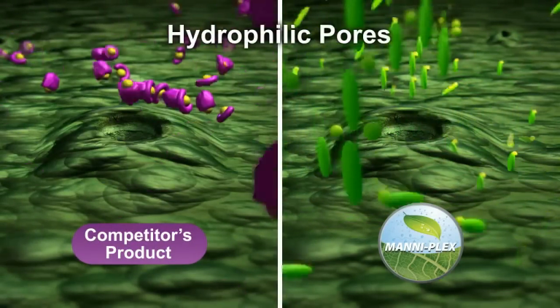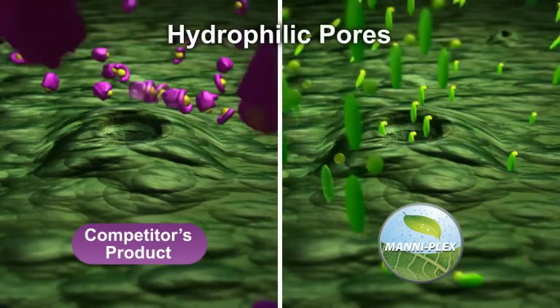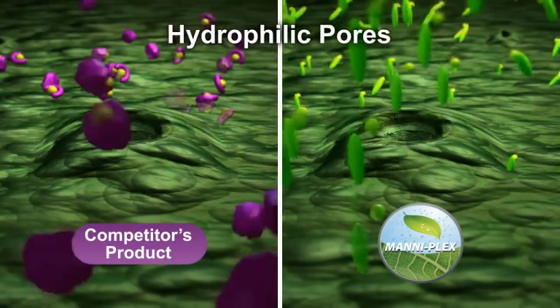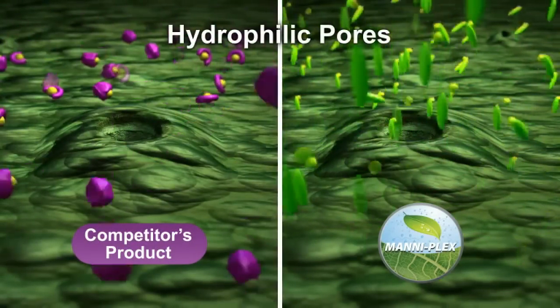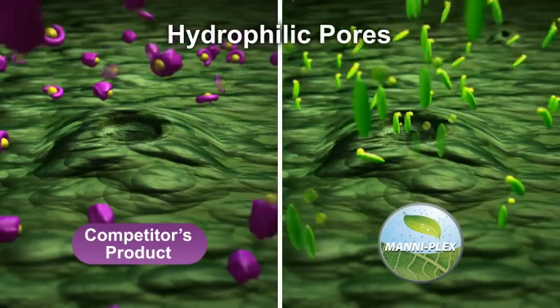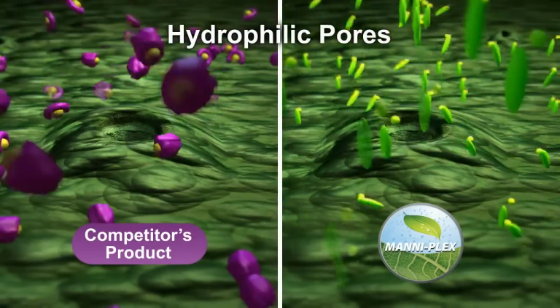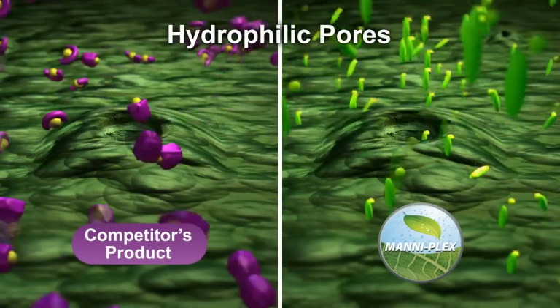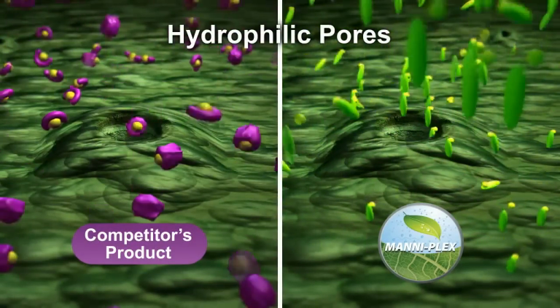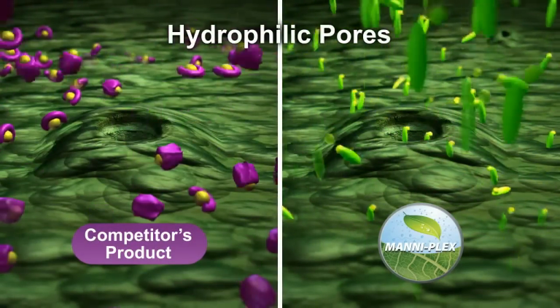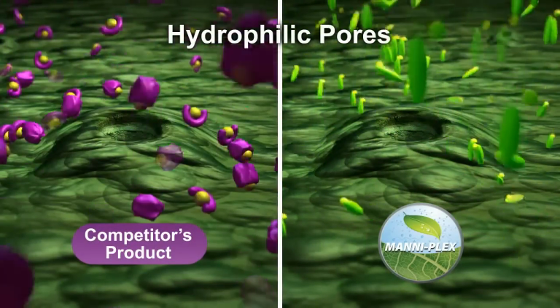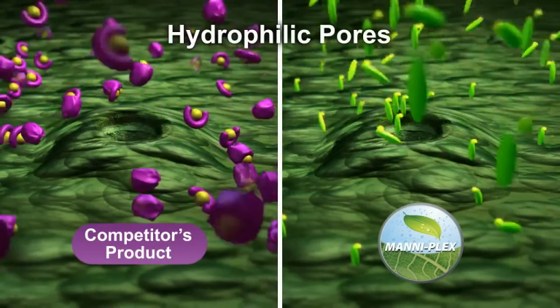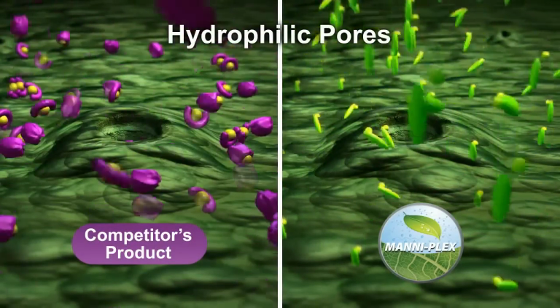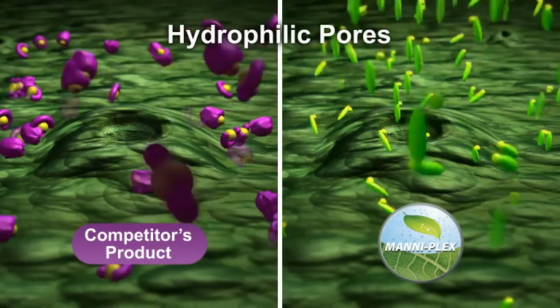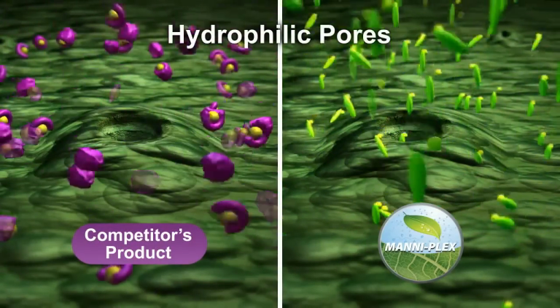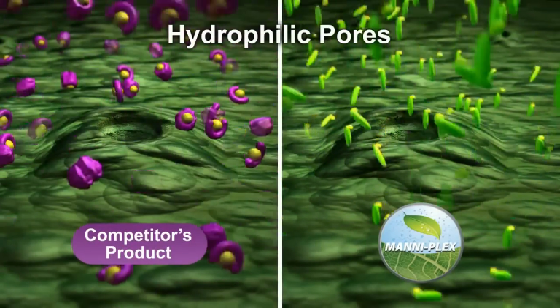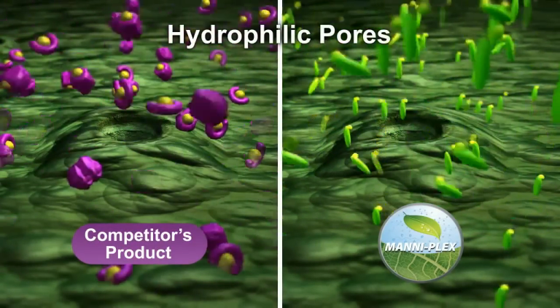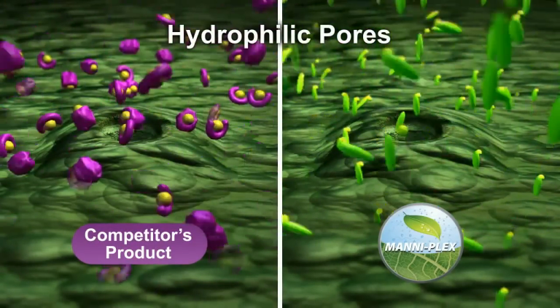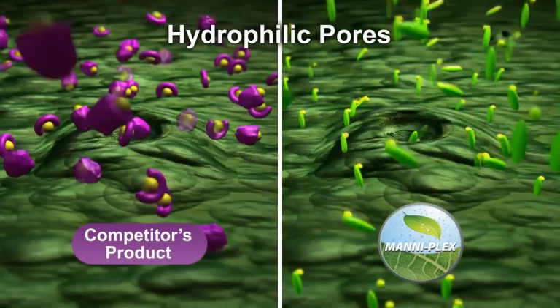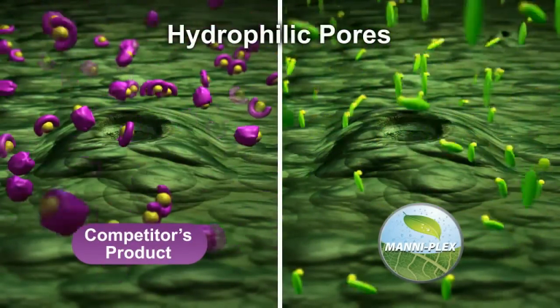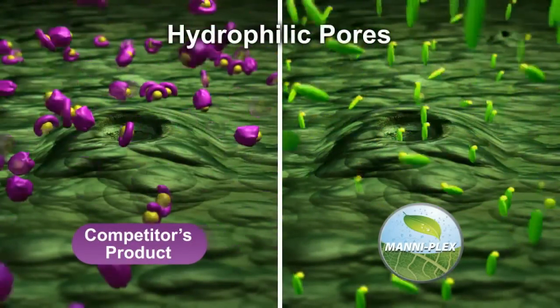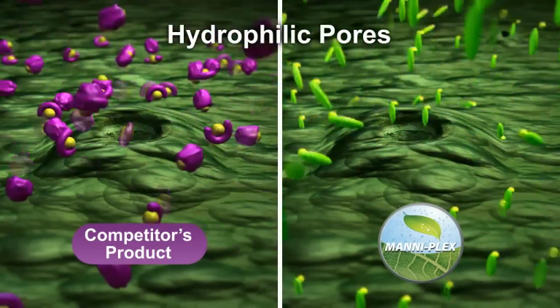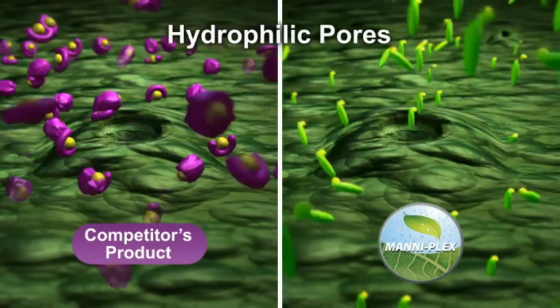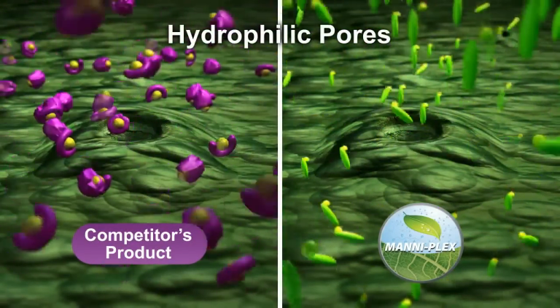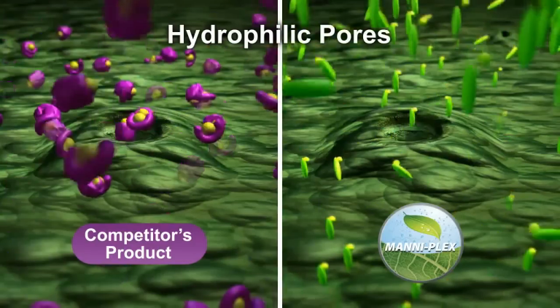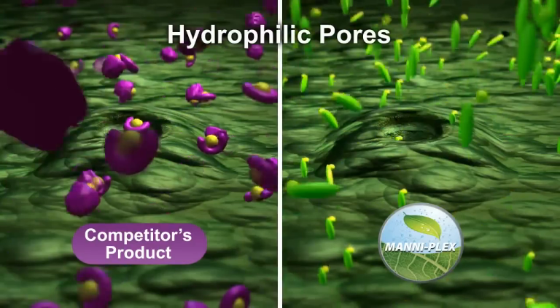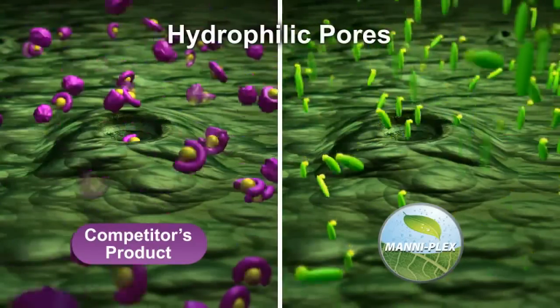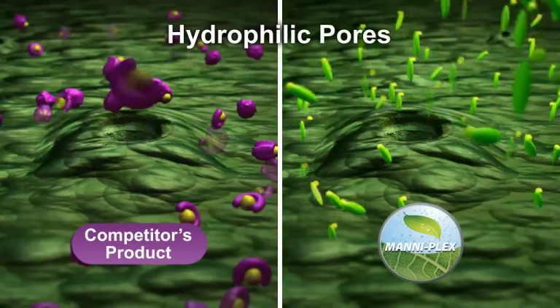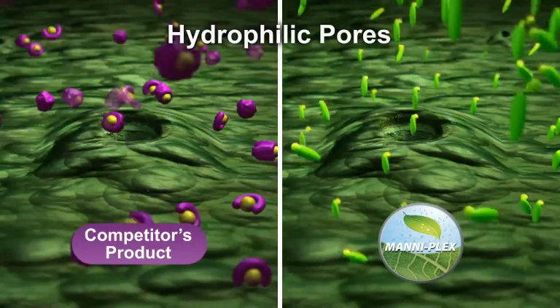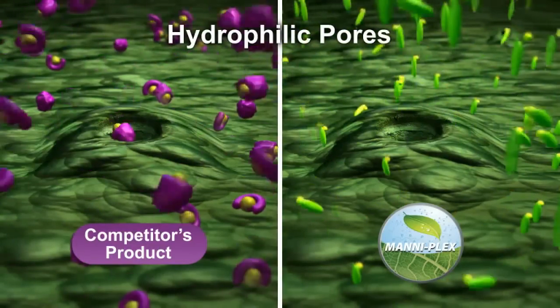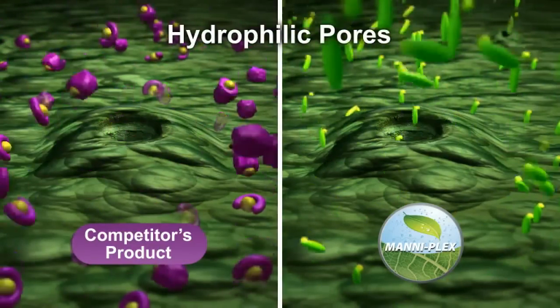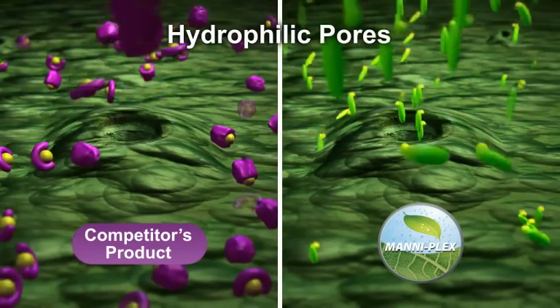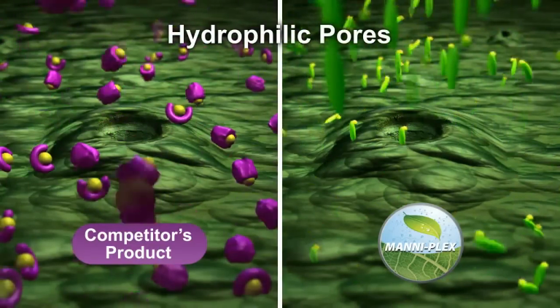Its size allows it to find its way into more of the stomatal openings and hydrophilic pores than any other product.